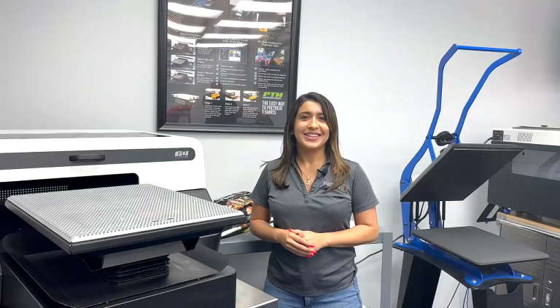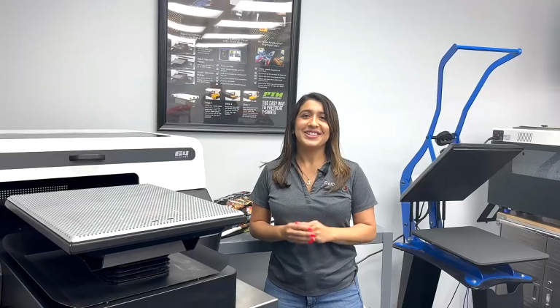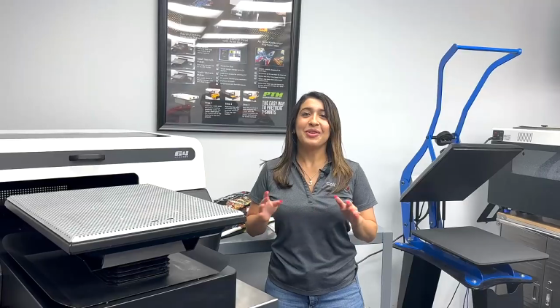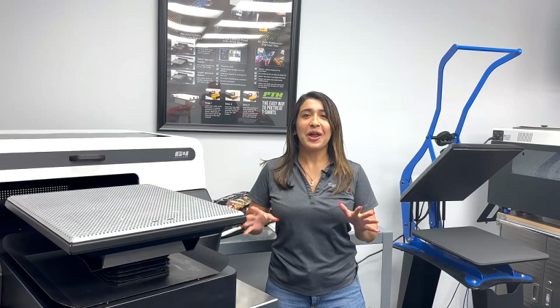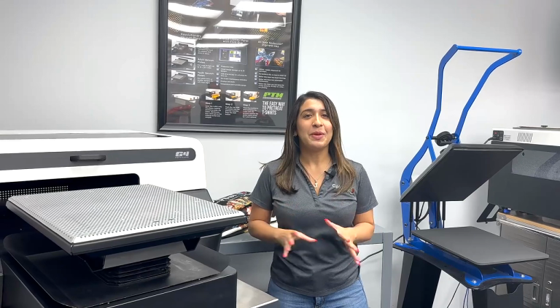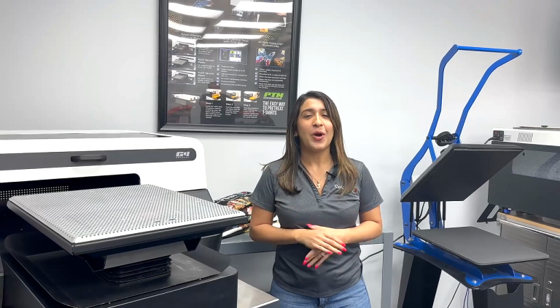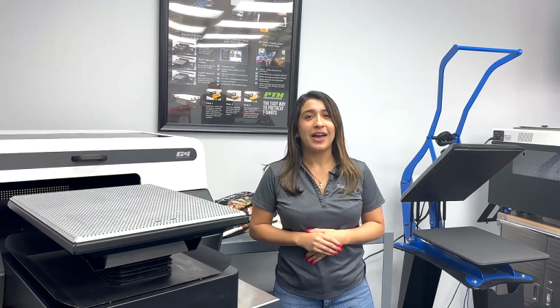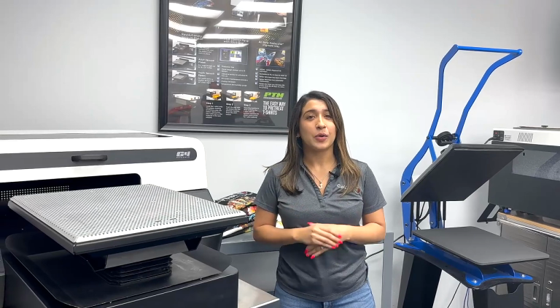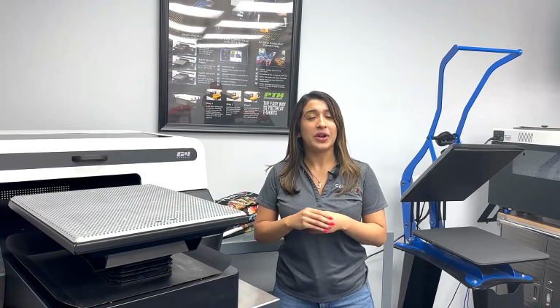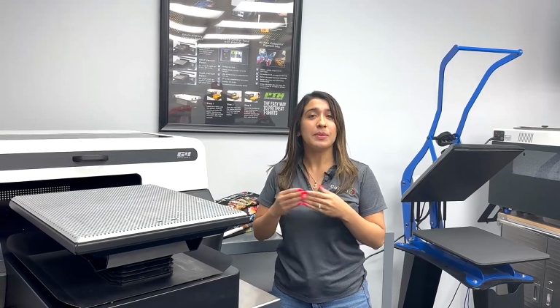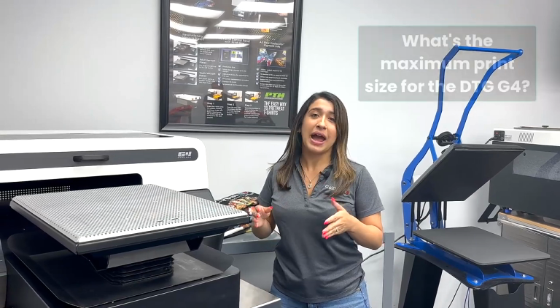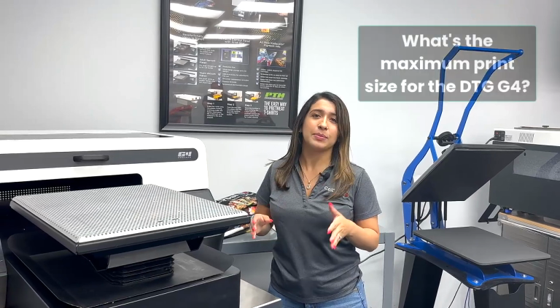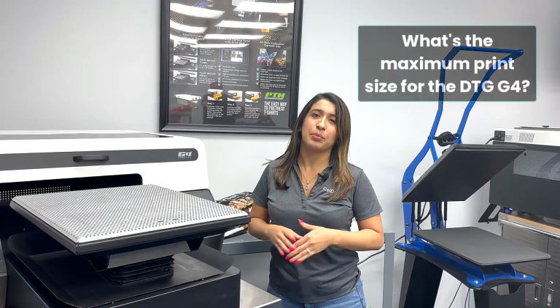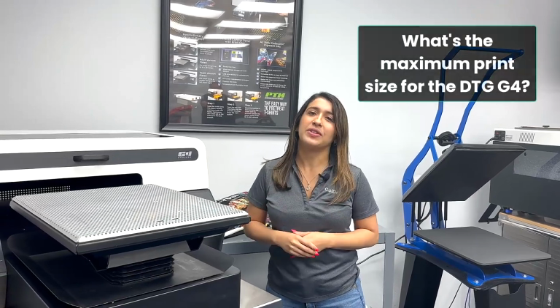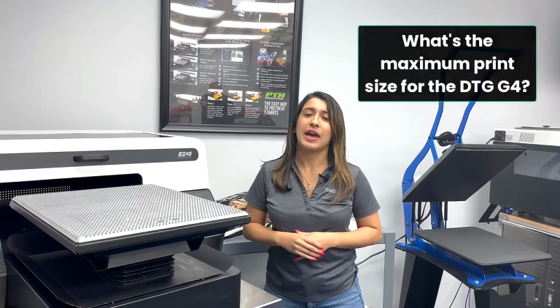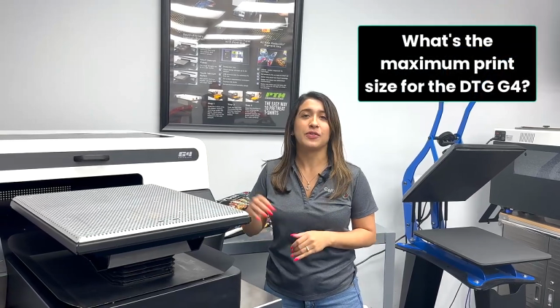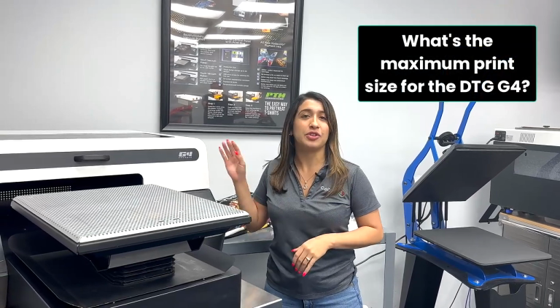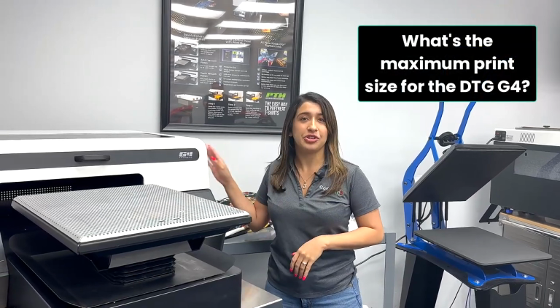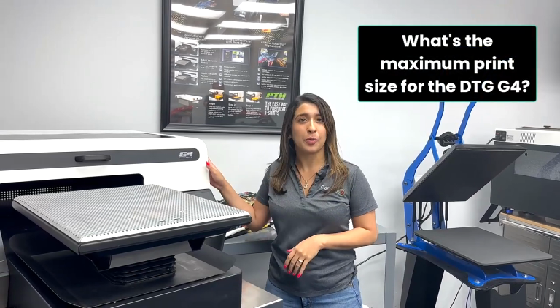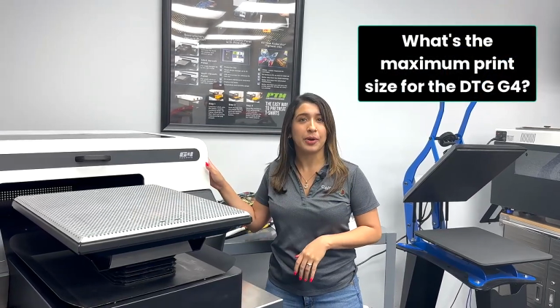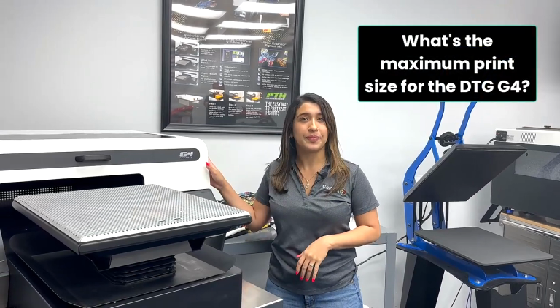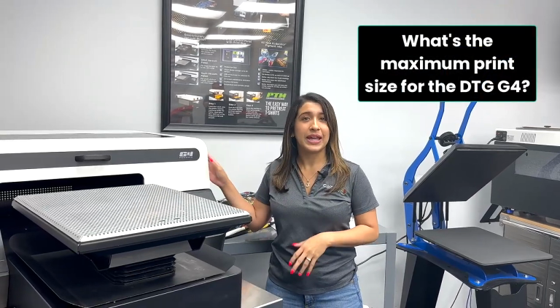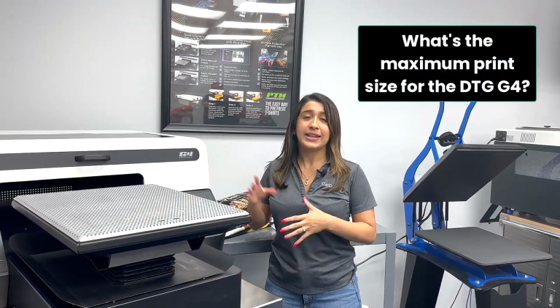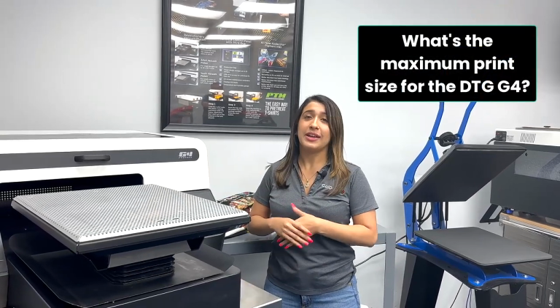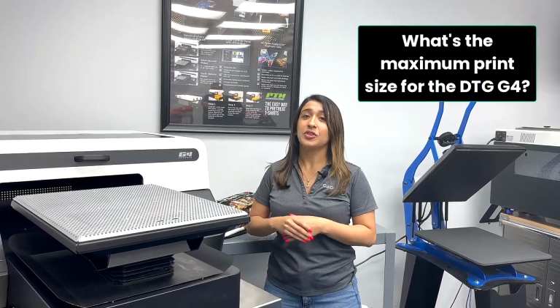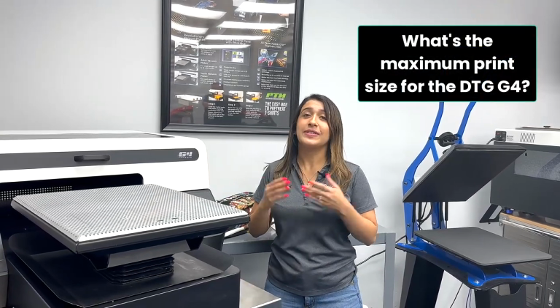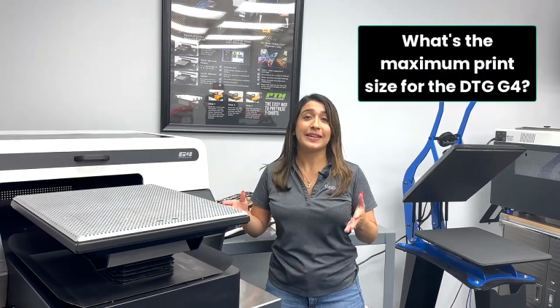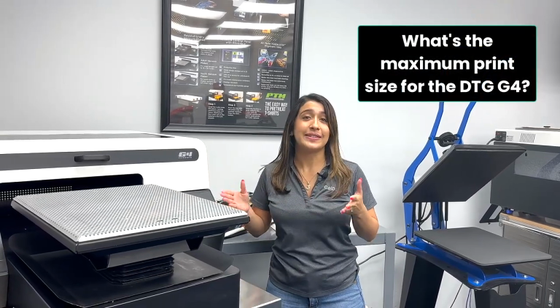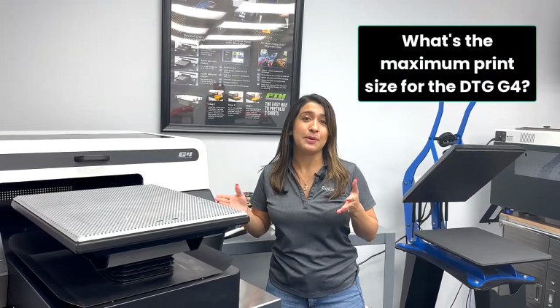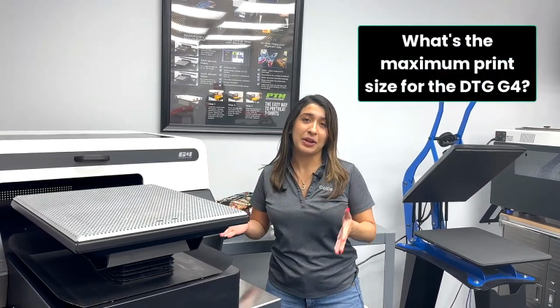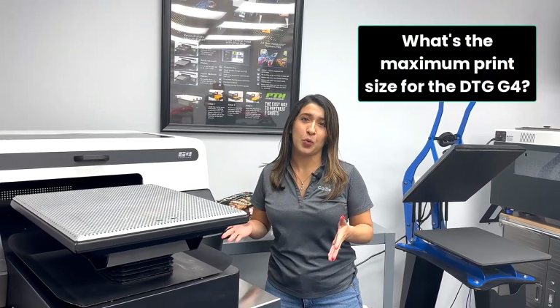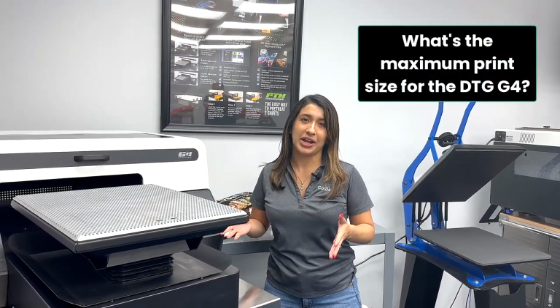A lot of people ask: what is the maximum print size for the G4? The answer is 16 by 20.